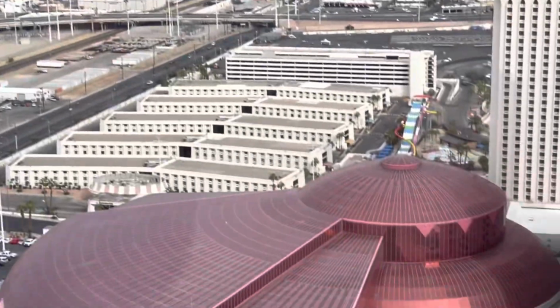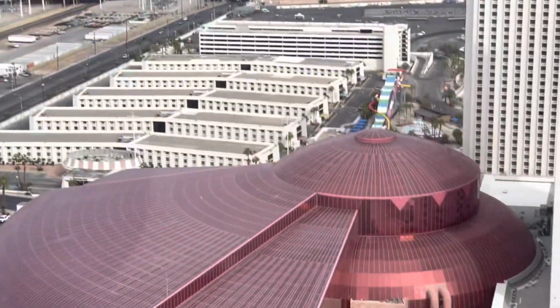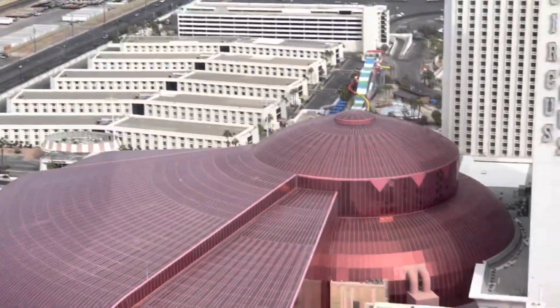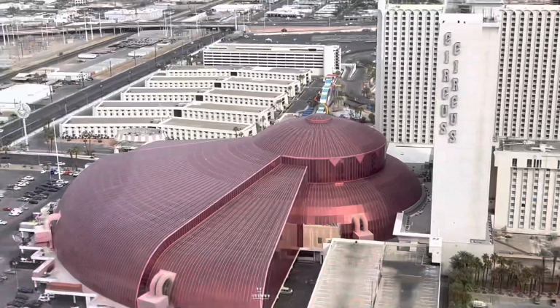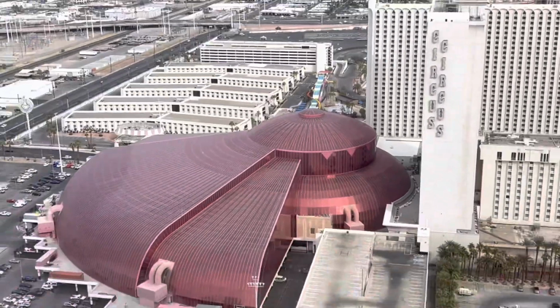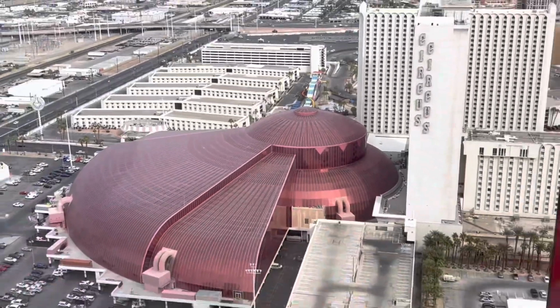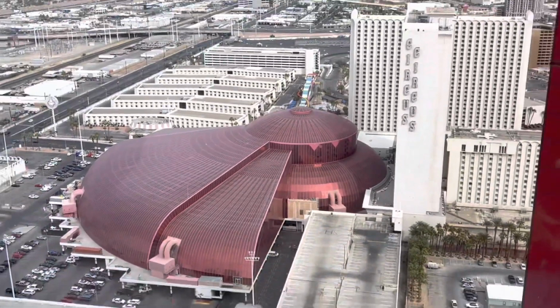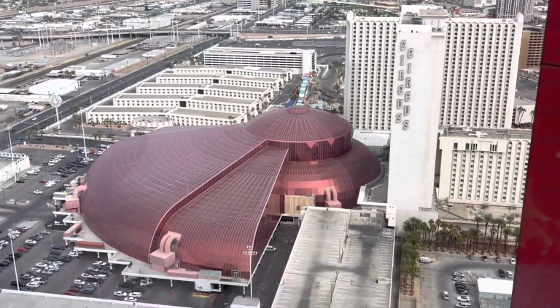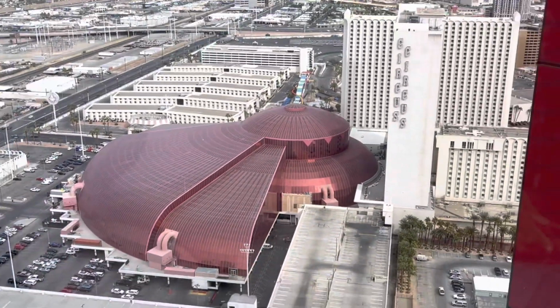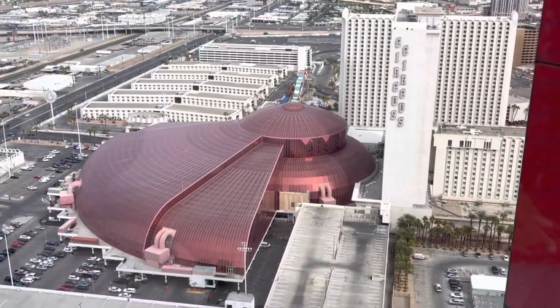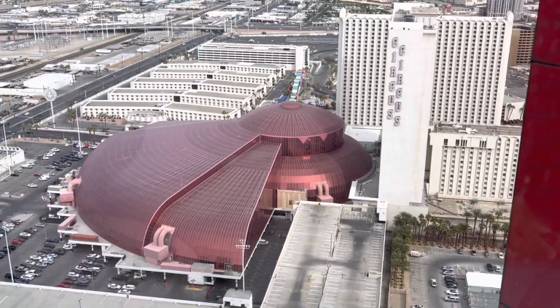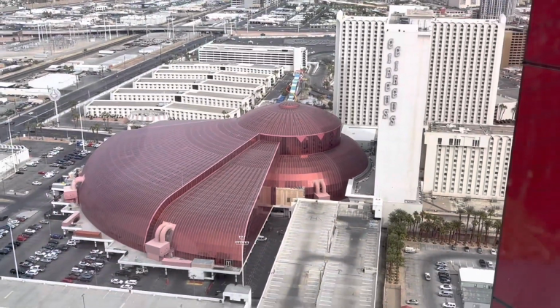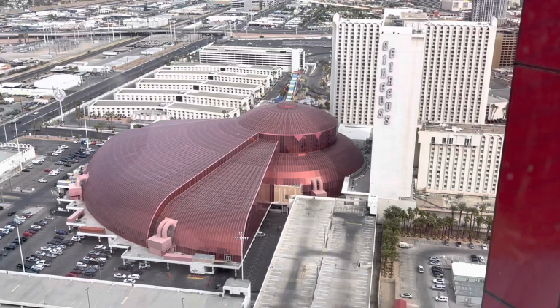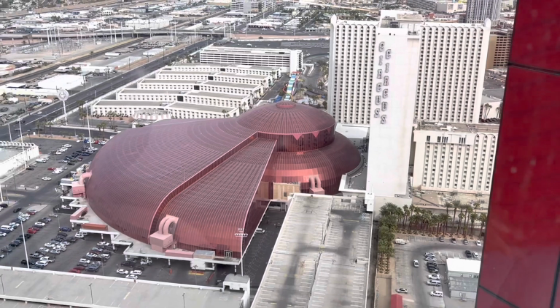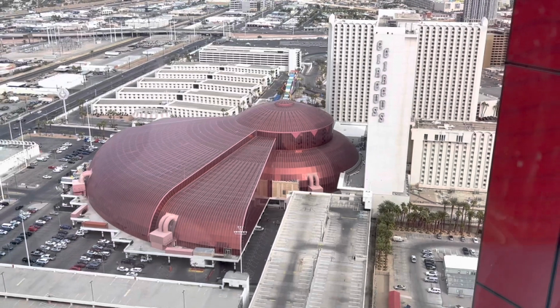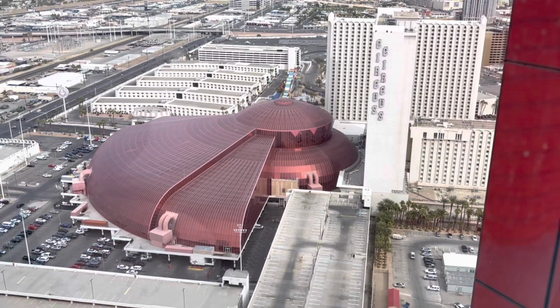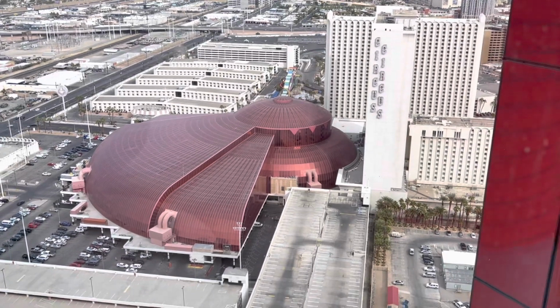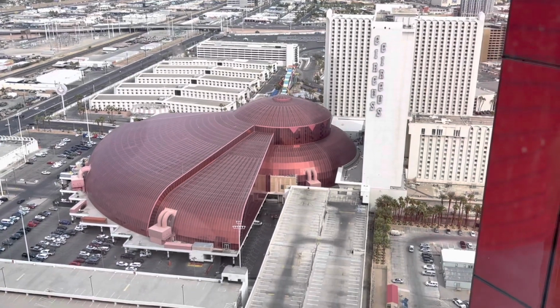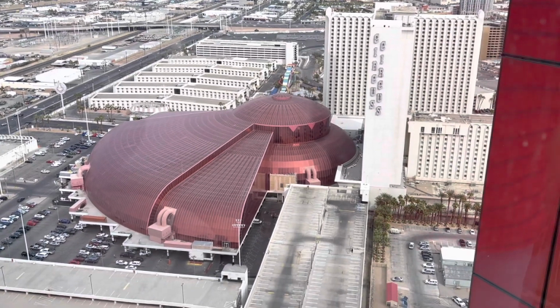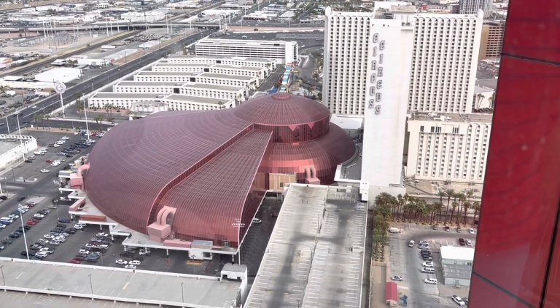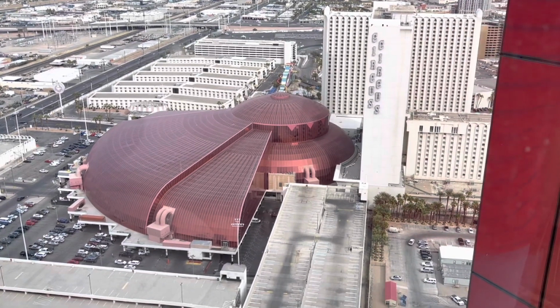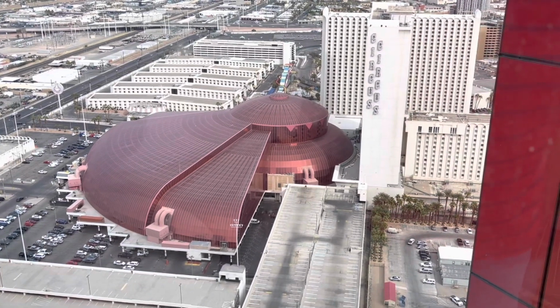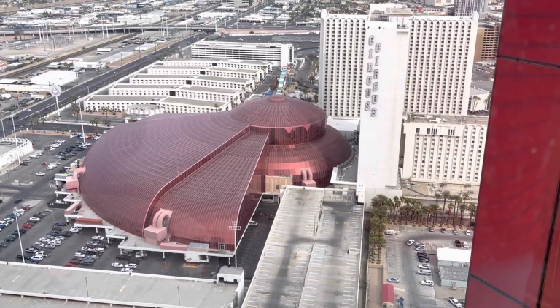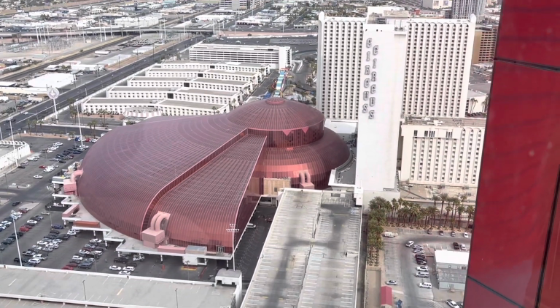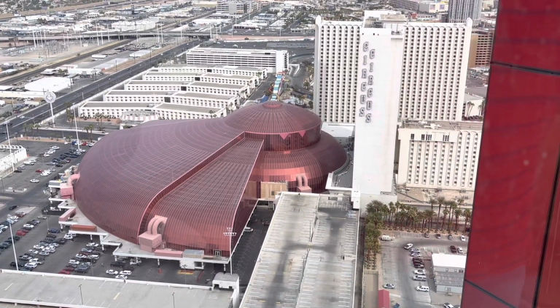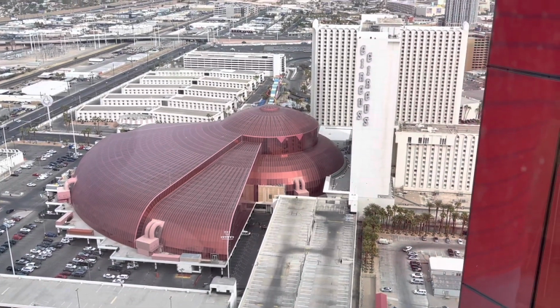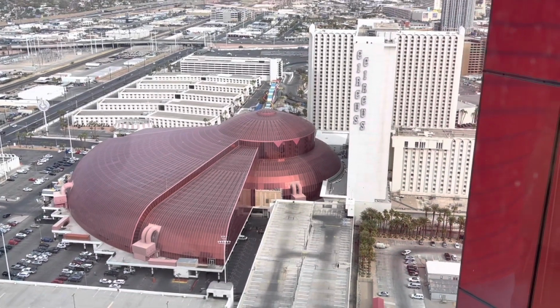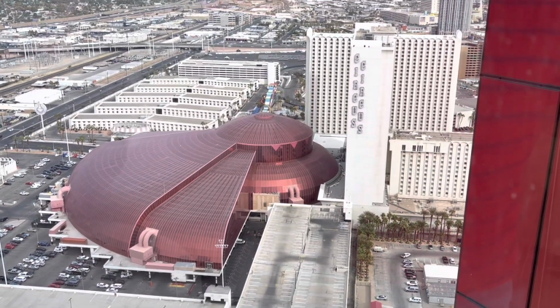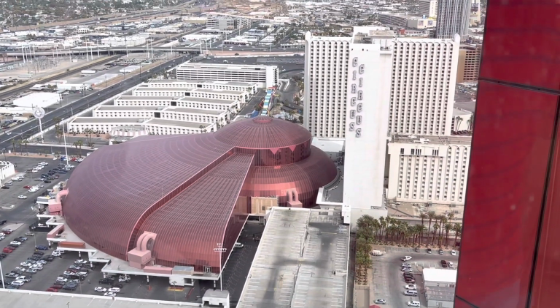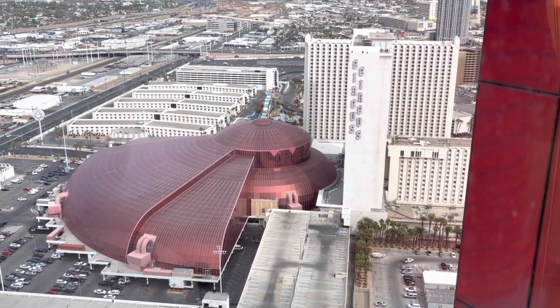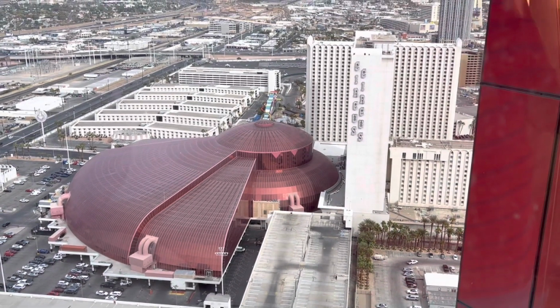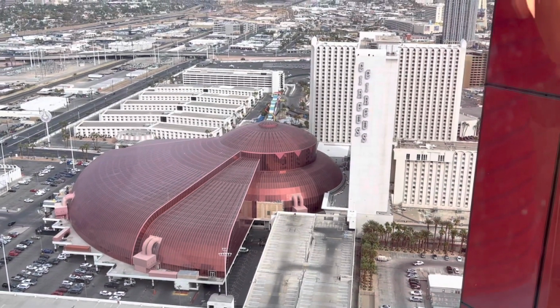That's Circus Circus, and that's the Adventure Dome — that's where all the rides are.